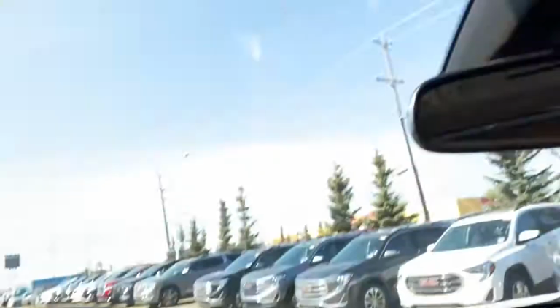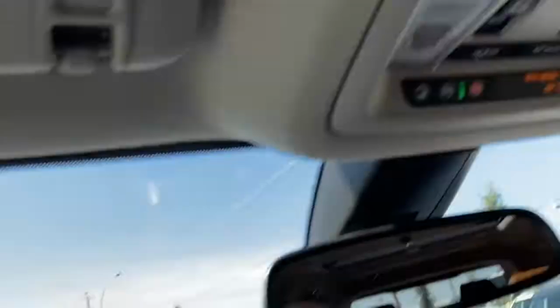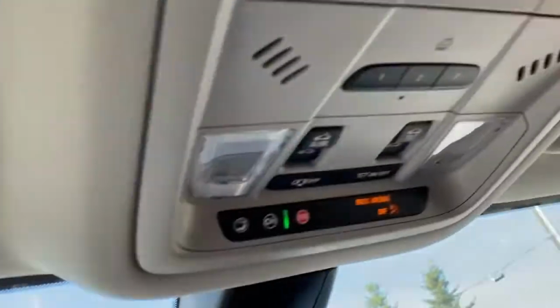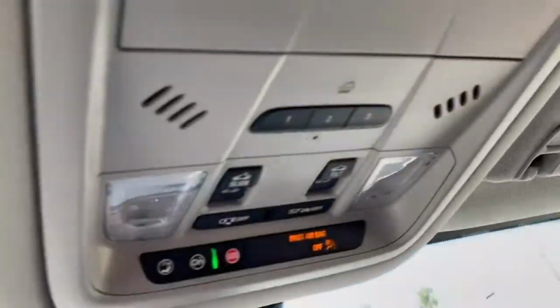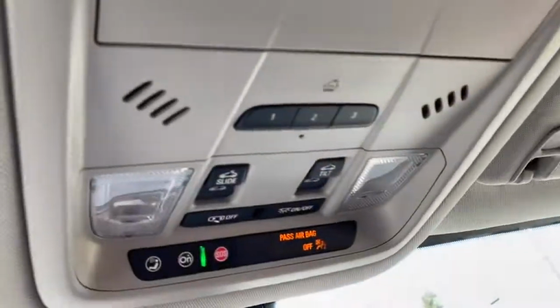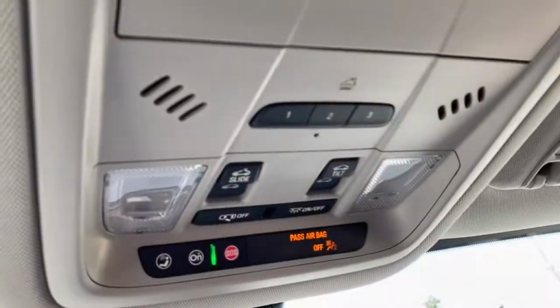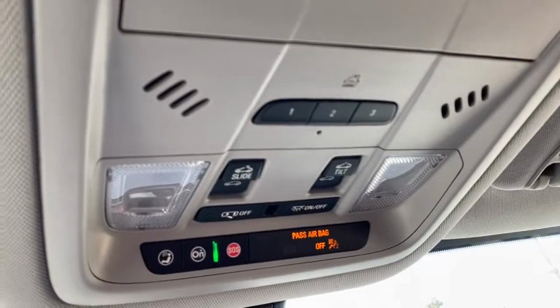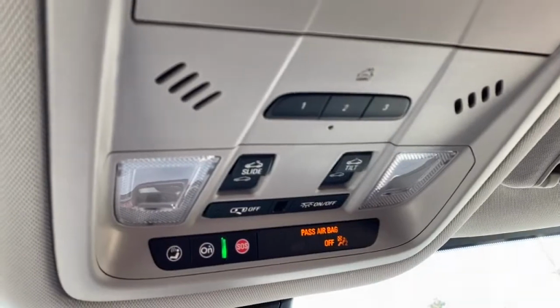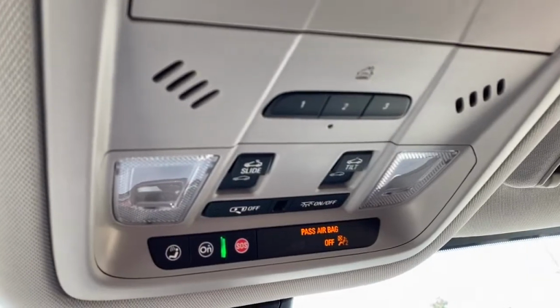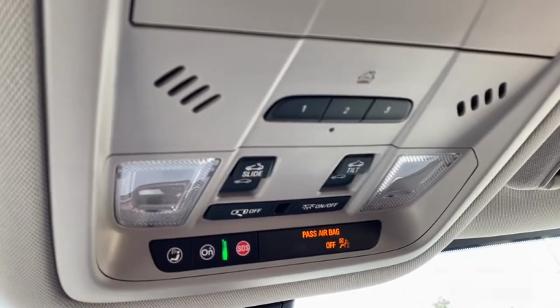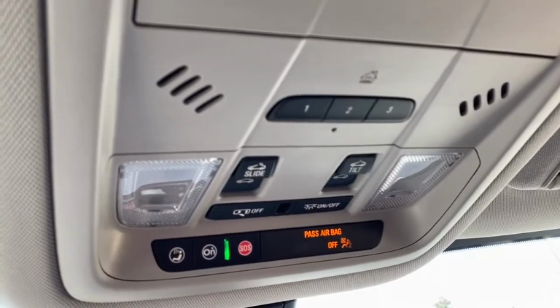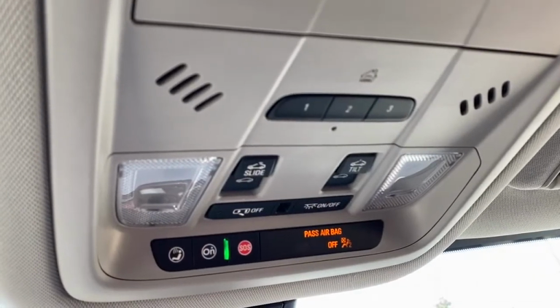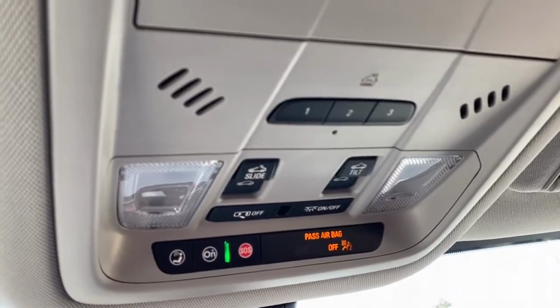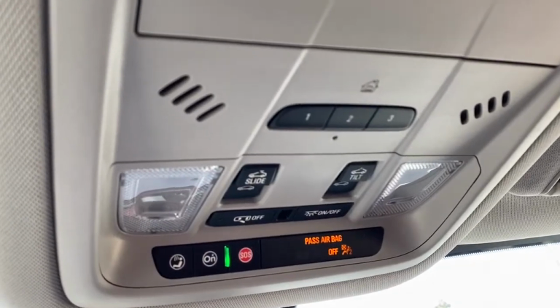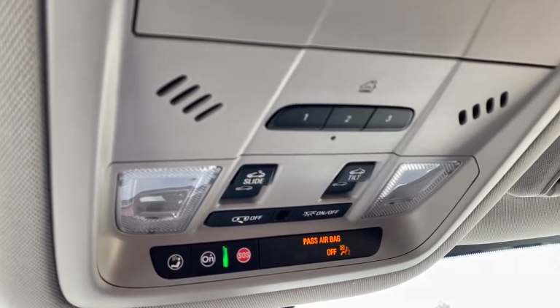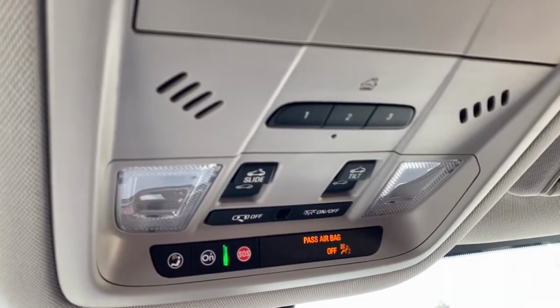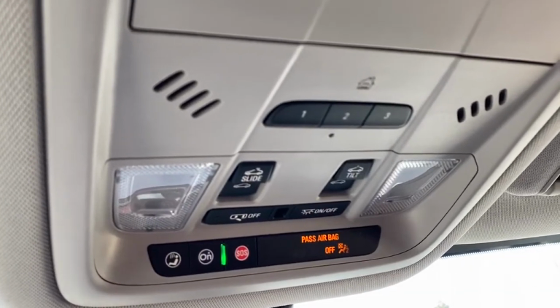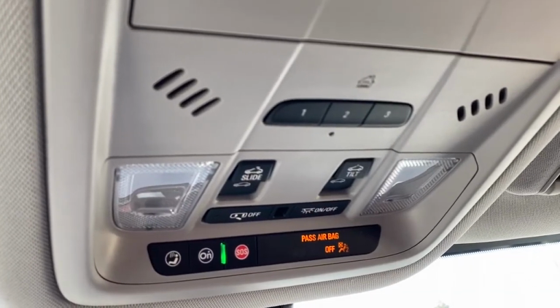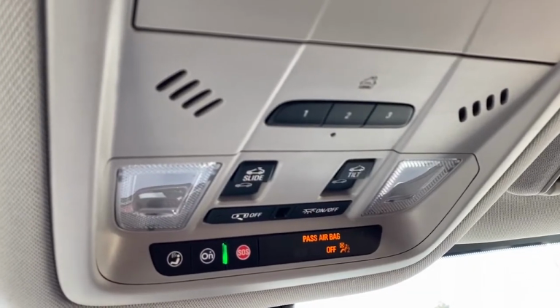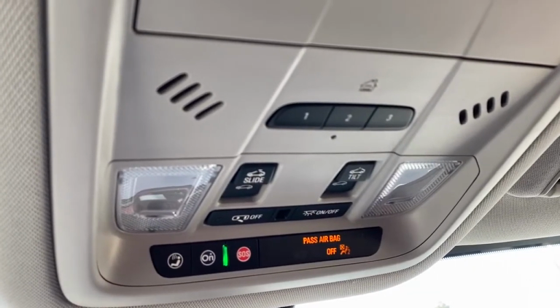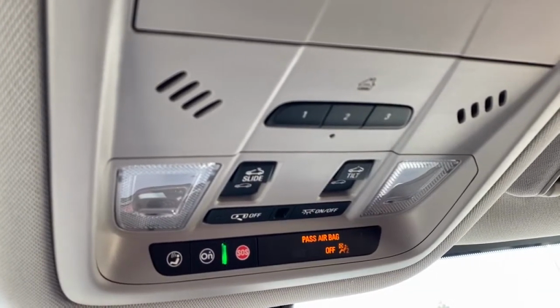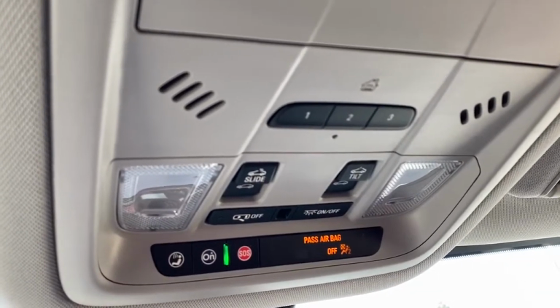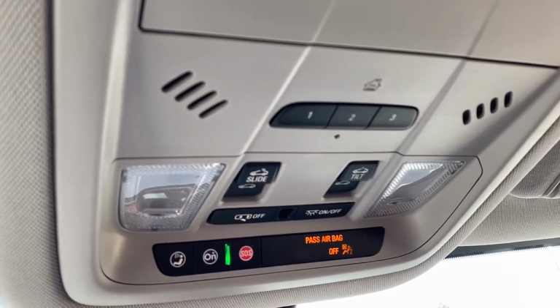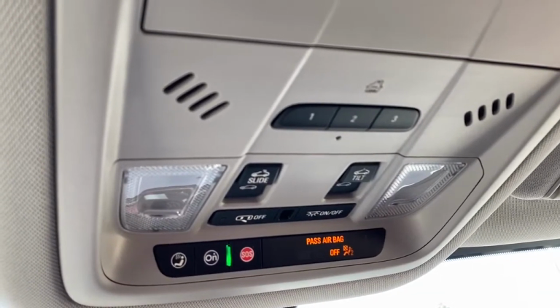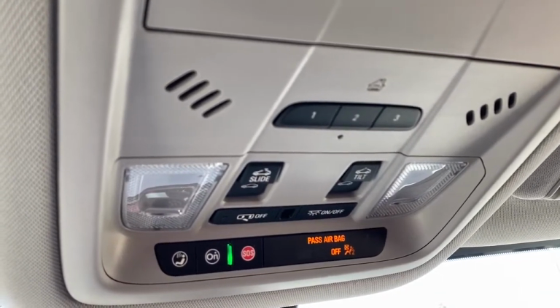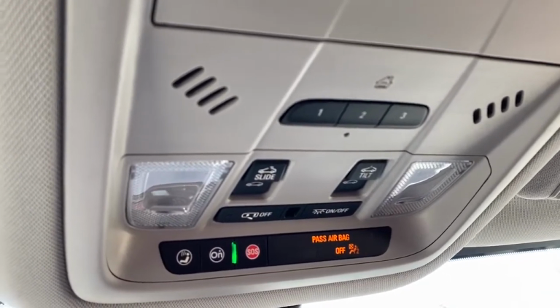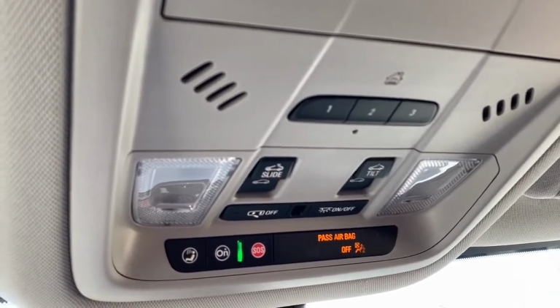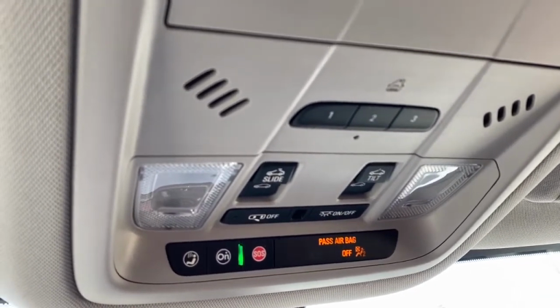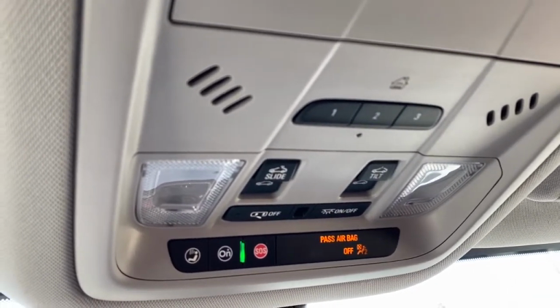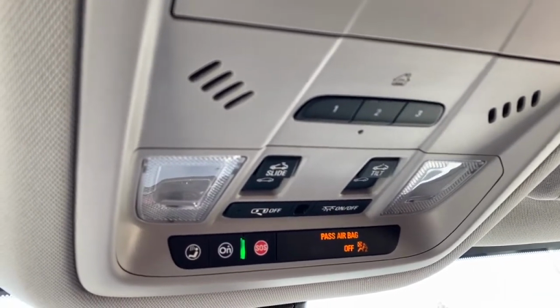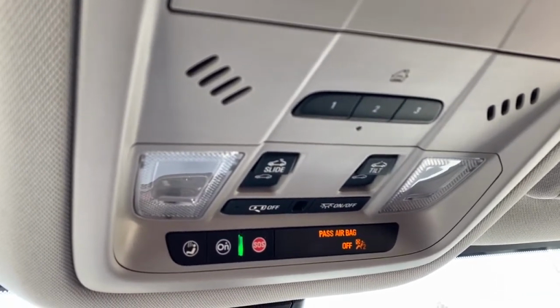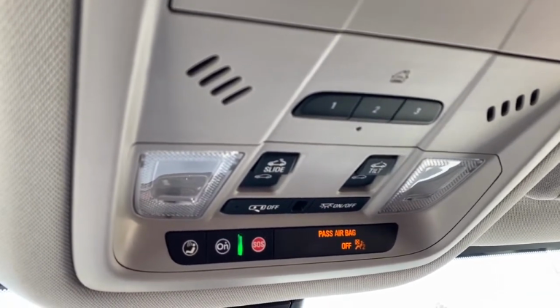Up above we've got the programmable garage door opener, the power sunroof buttons, and OnStar.